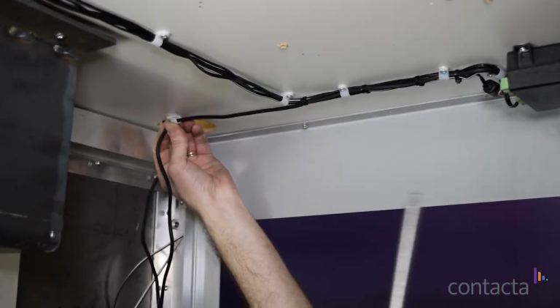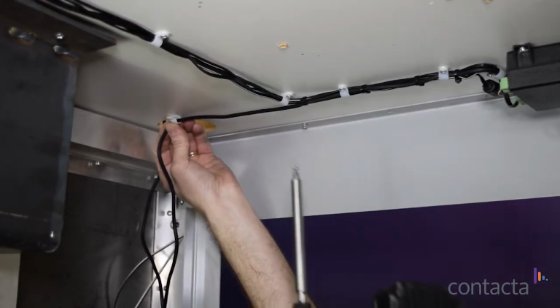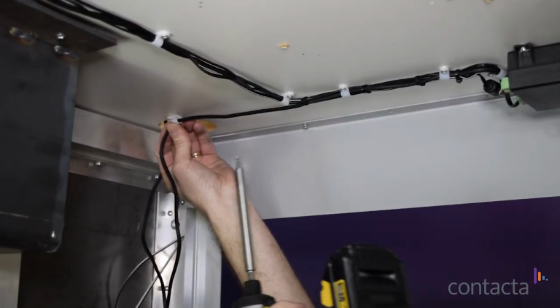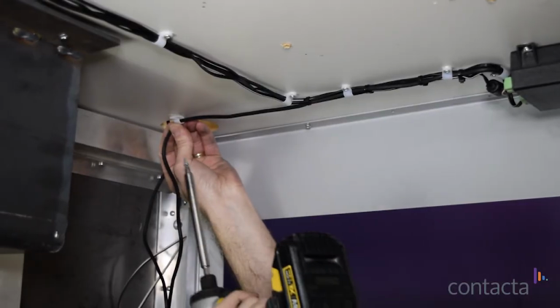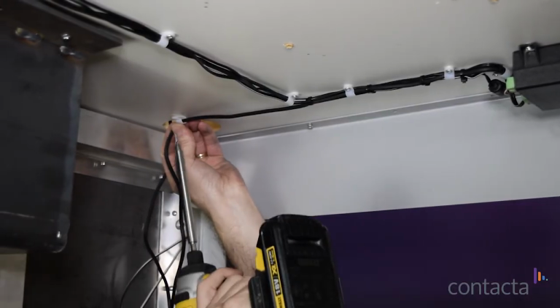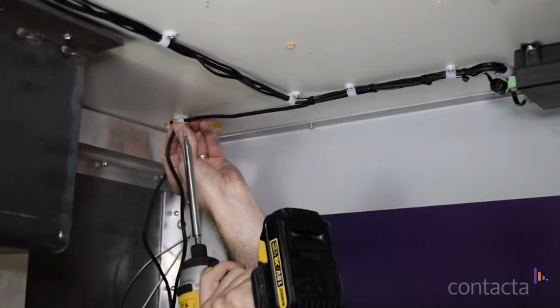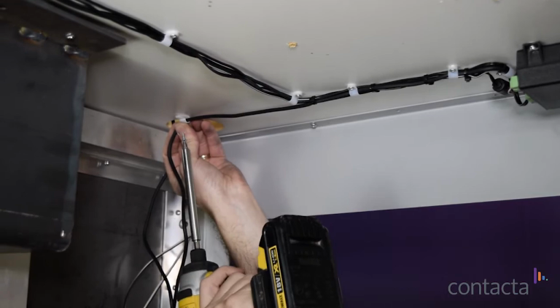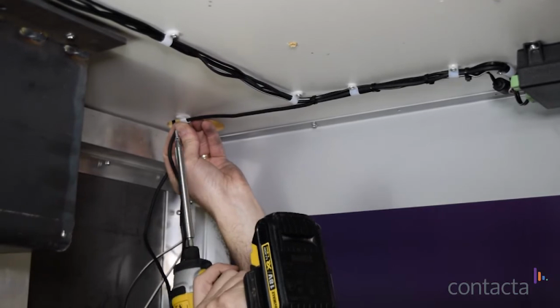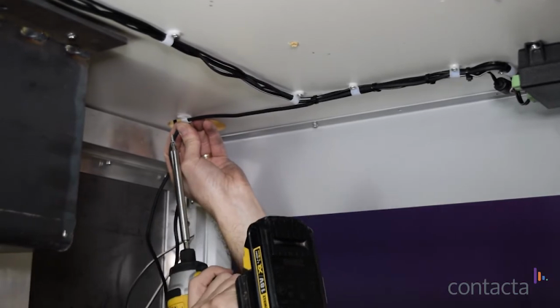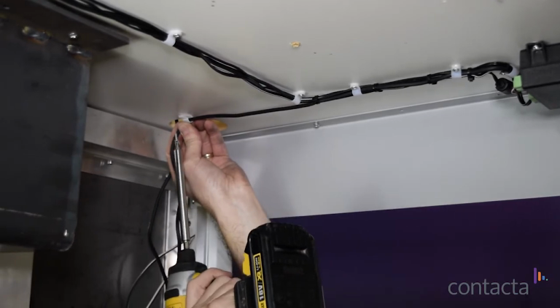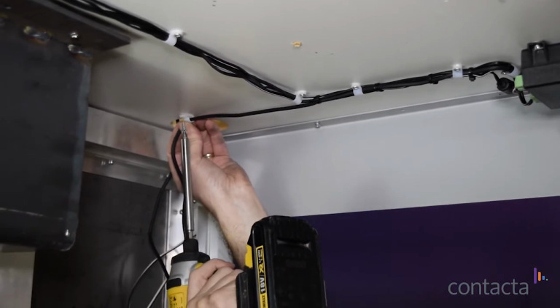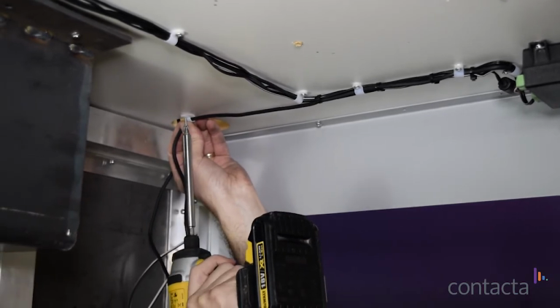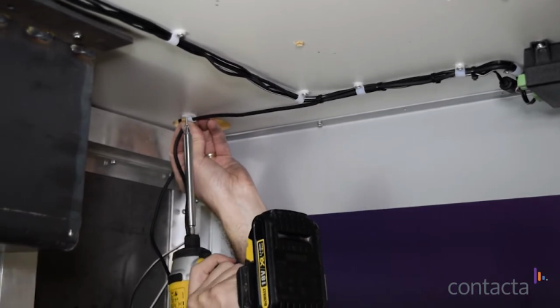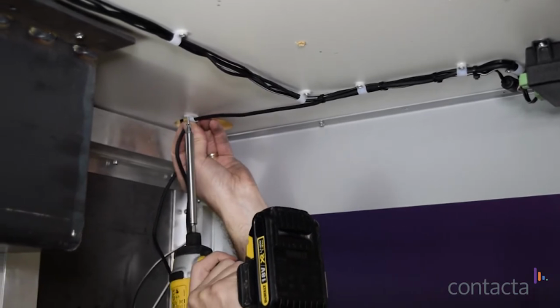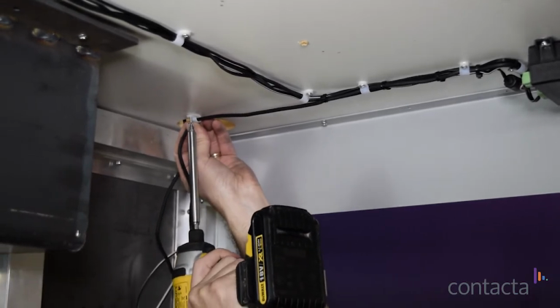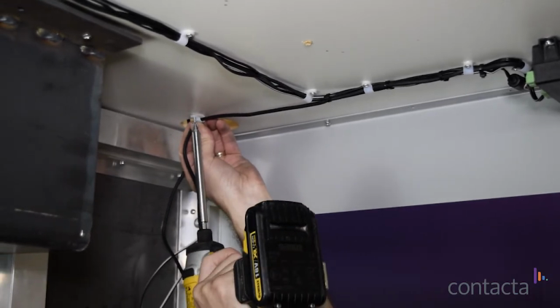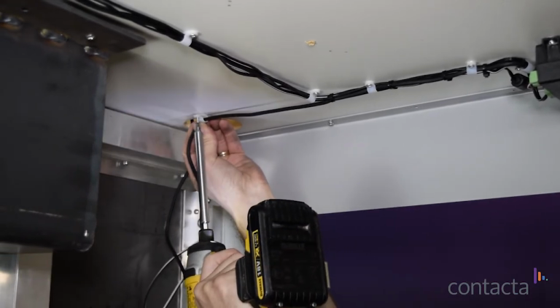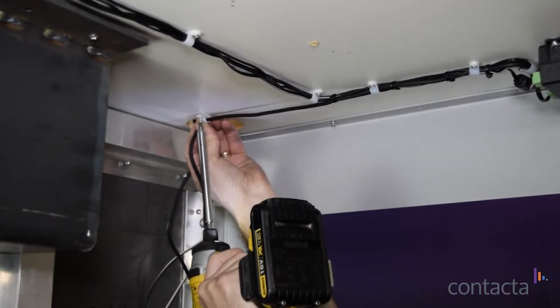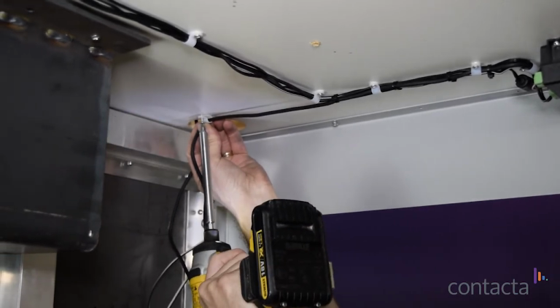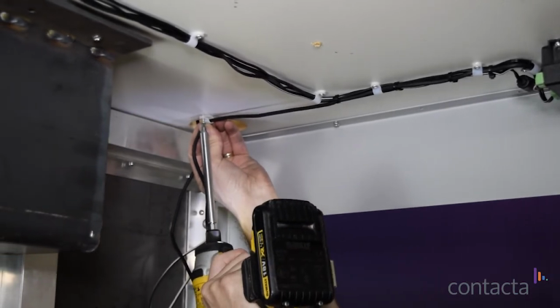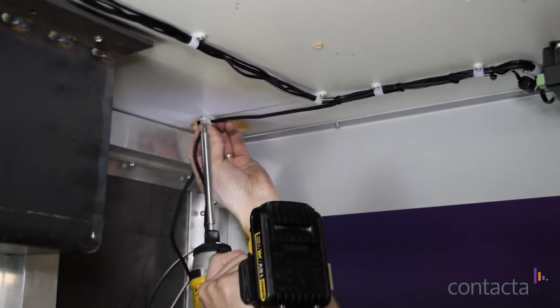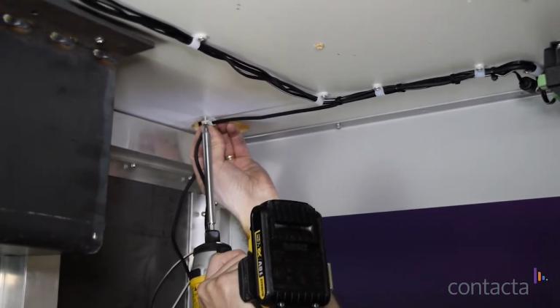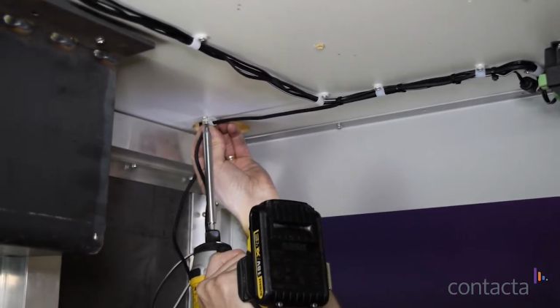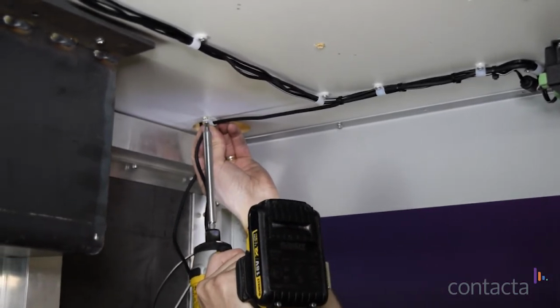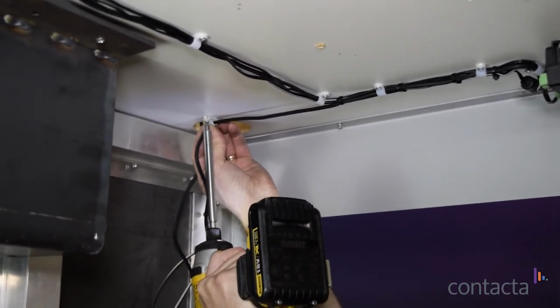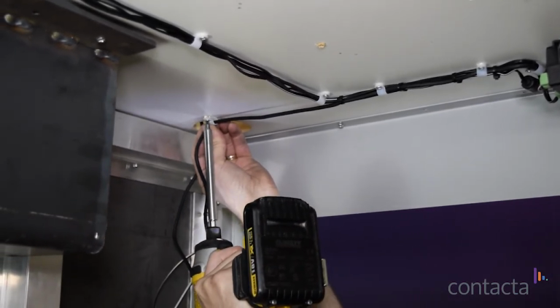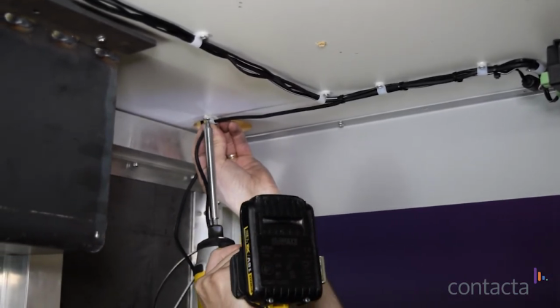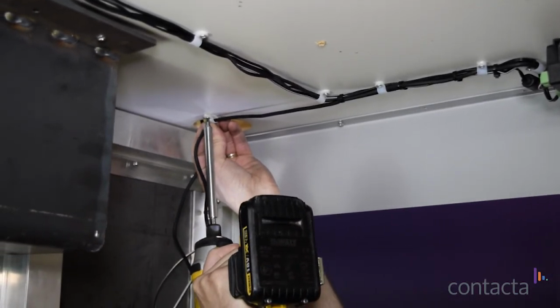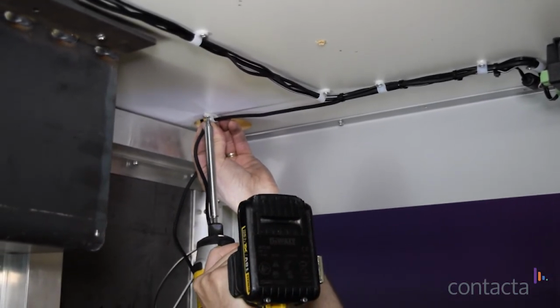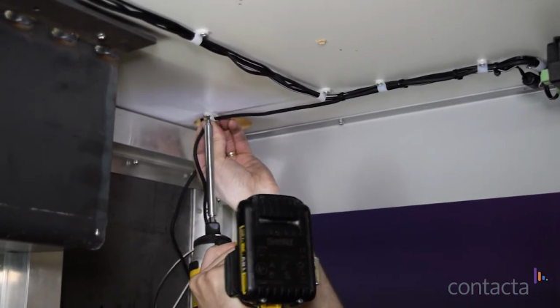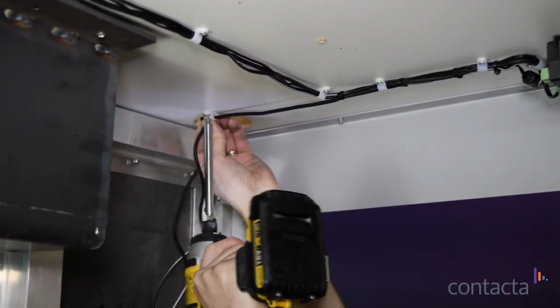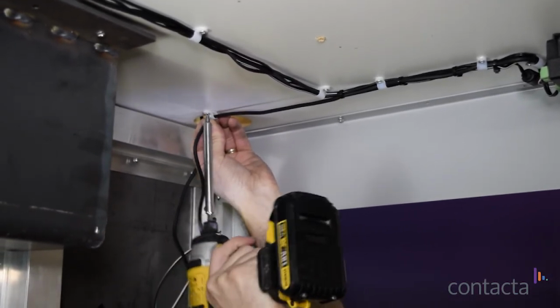Then route the staff unit cable back towards the cable management hole and secure. Leave some cables spare for movement.